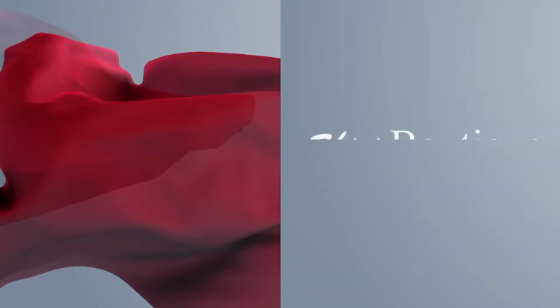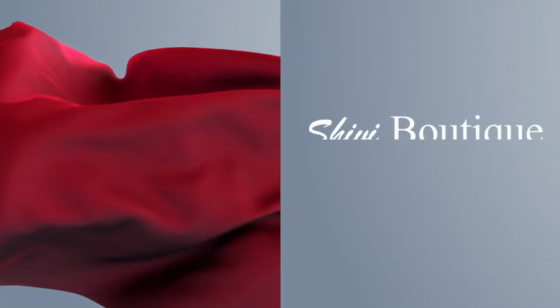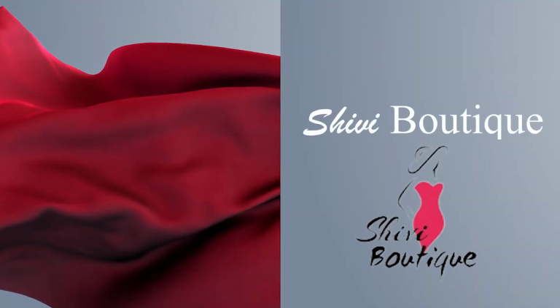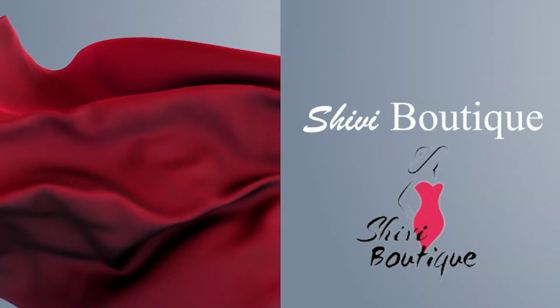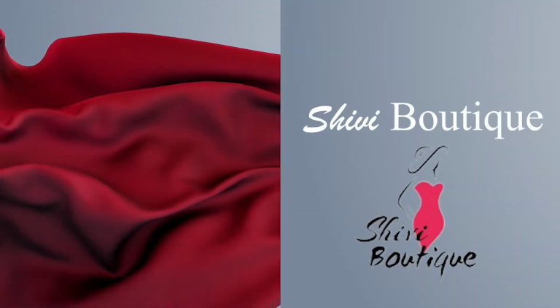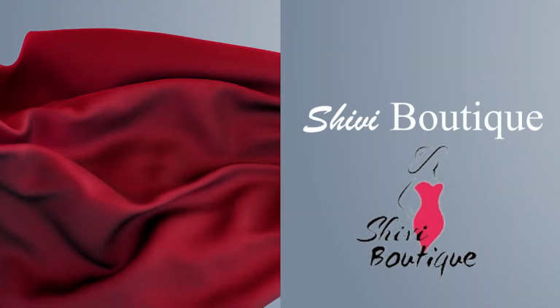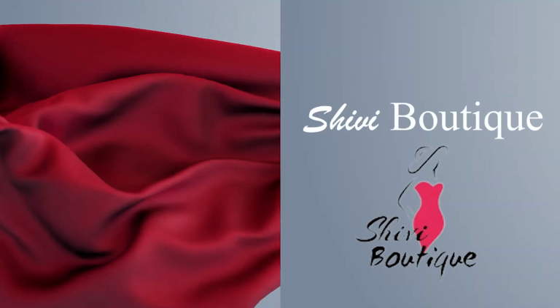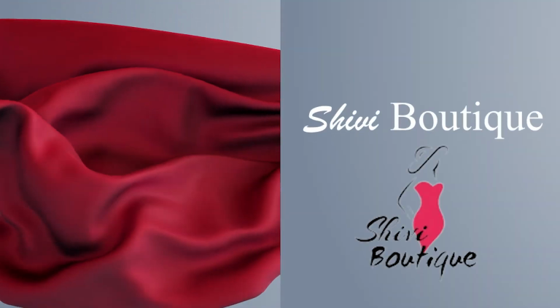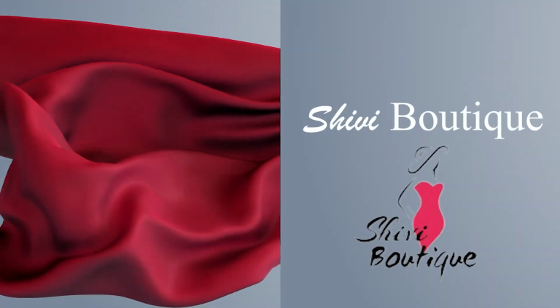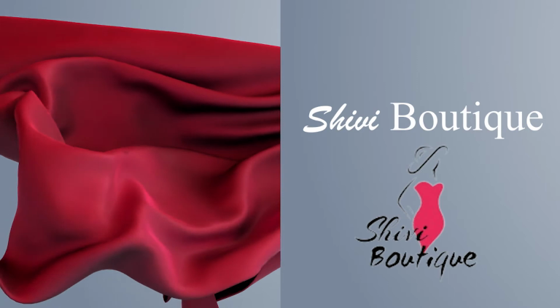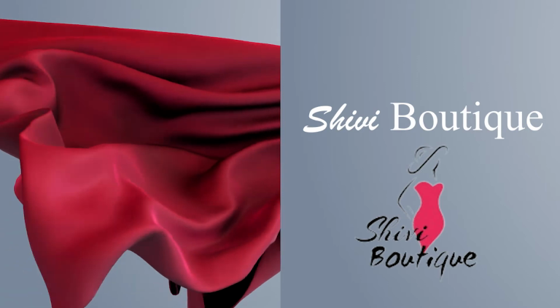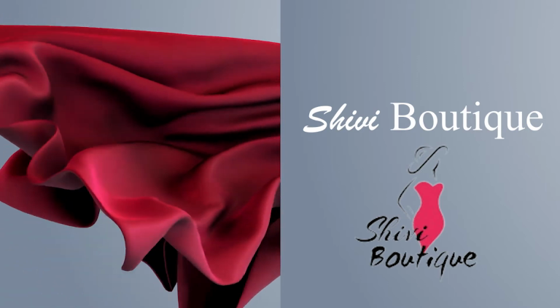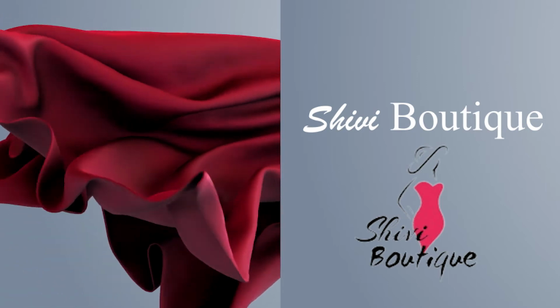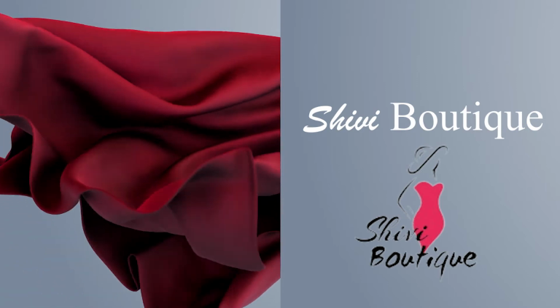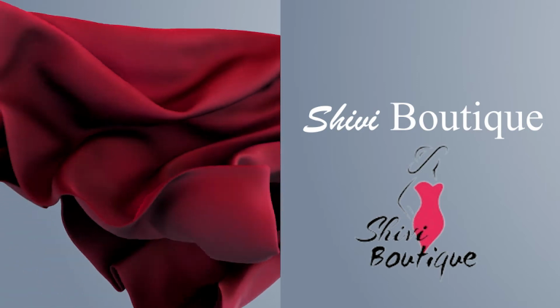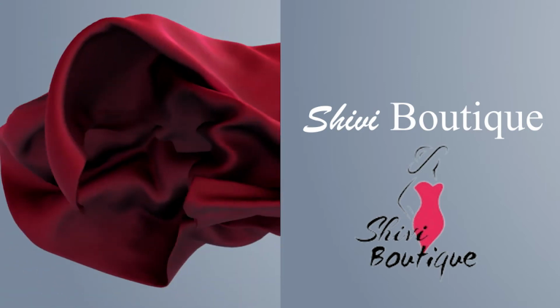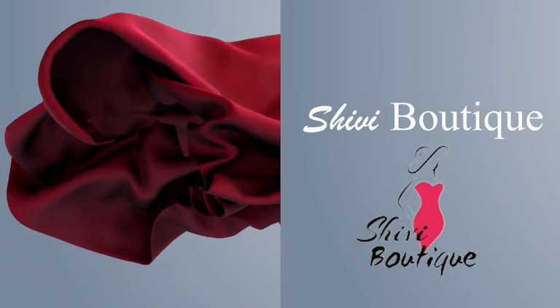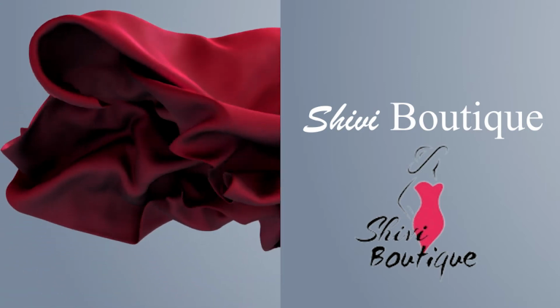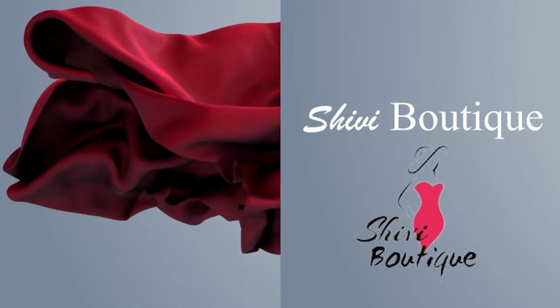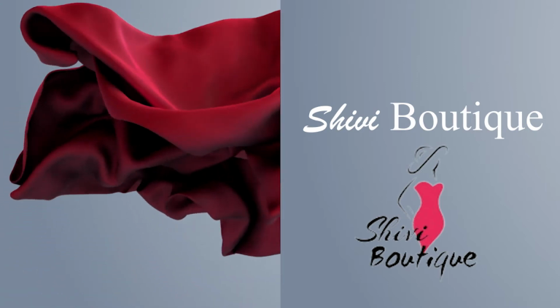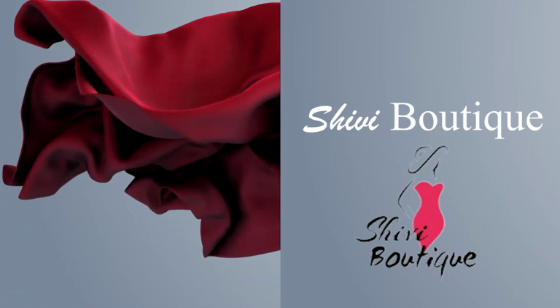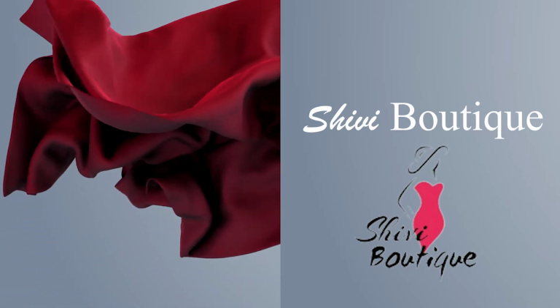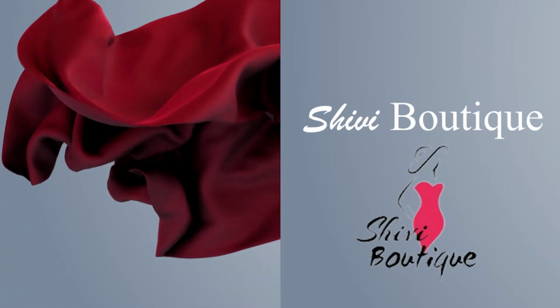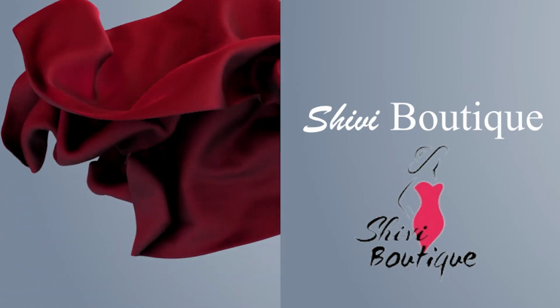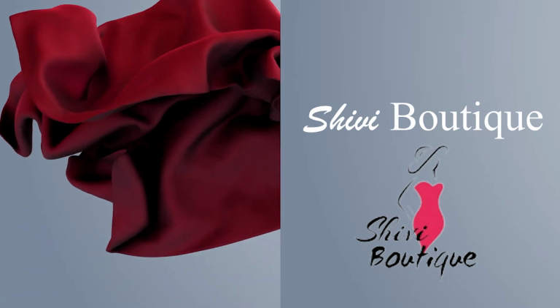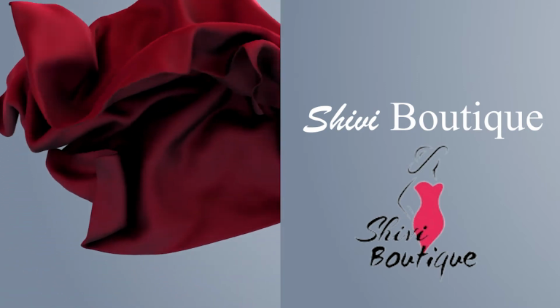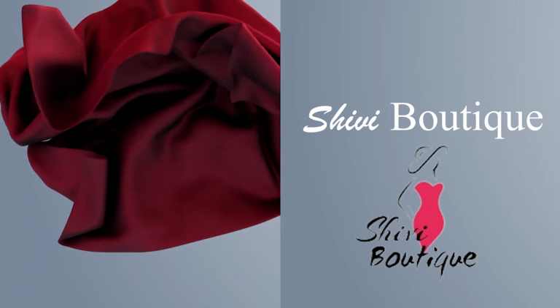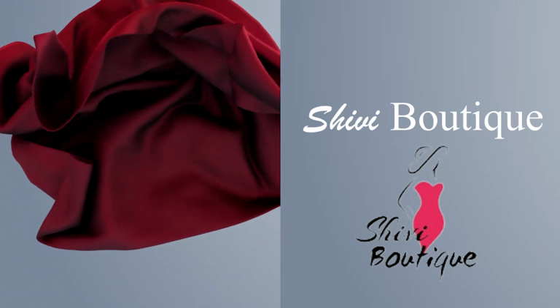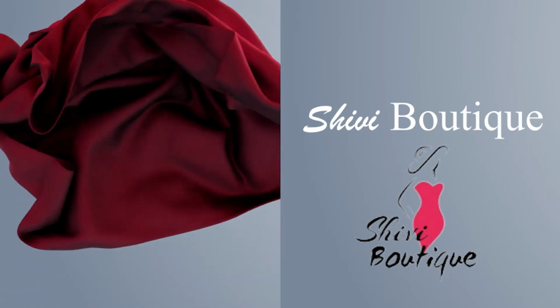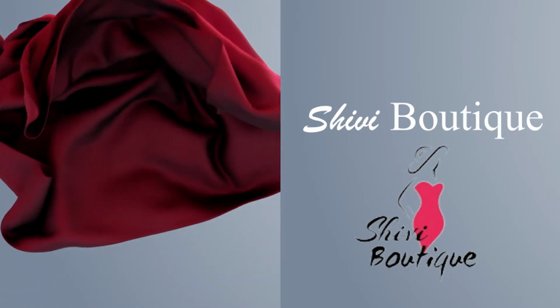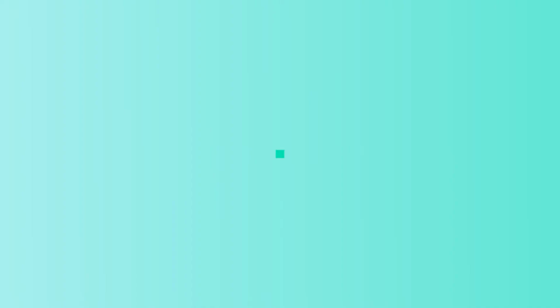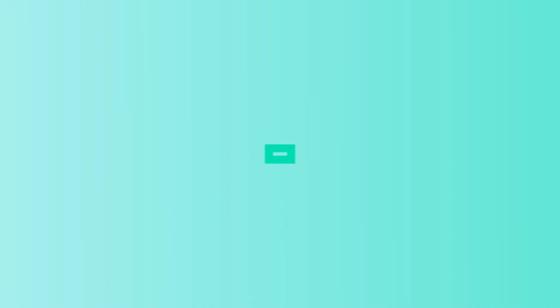Welcome to the world of Designing Dreams. Welcome to Shivi Boutique.